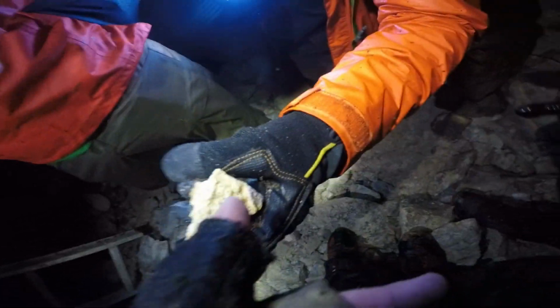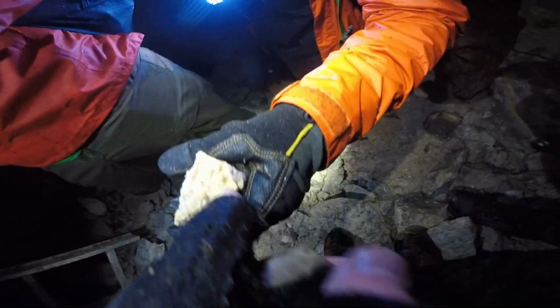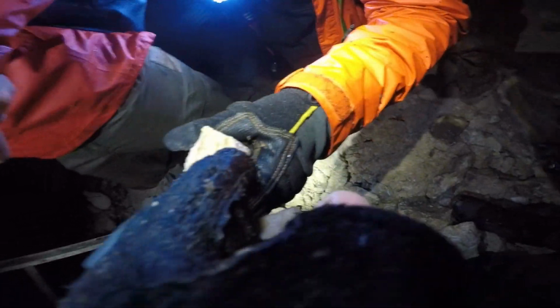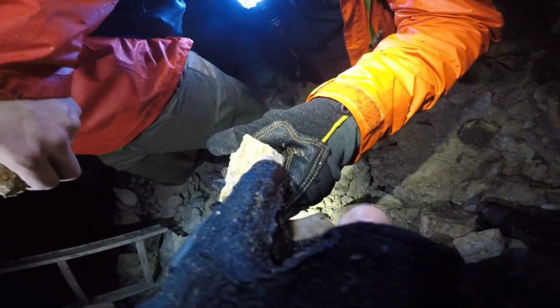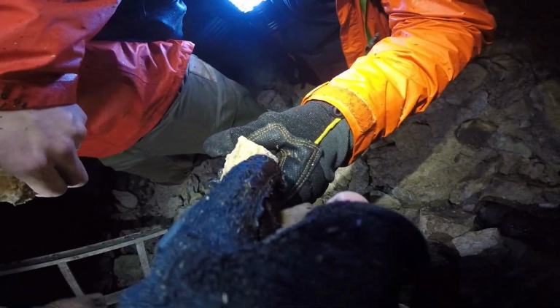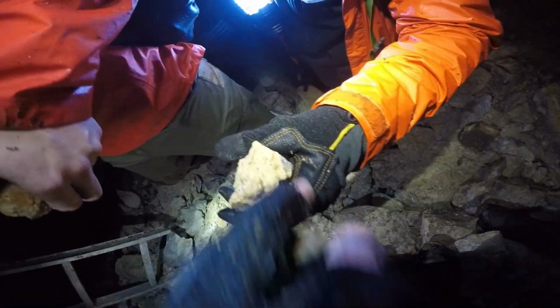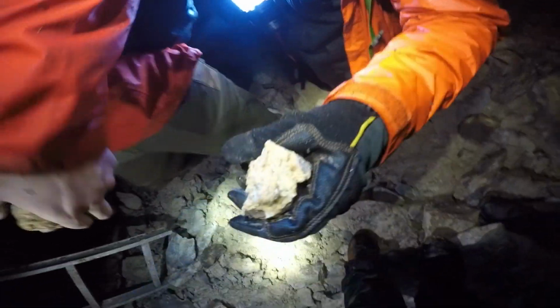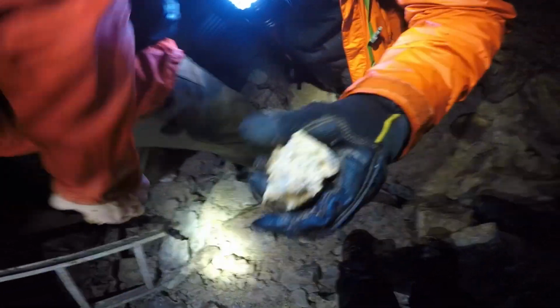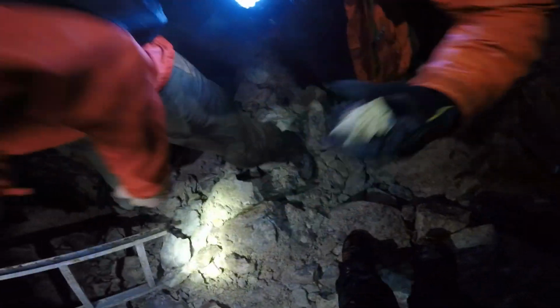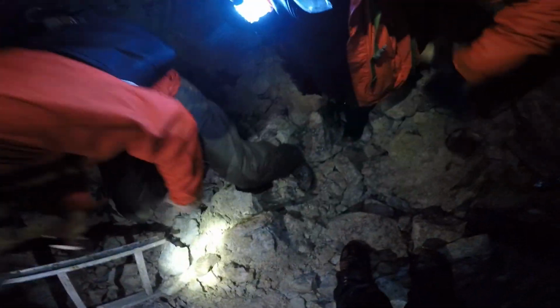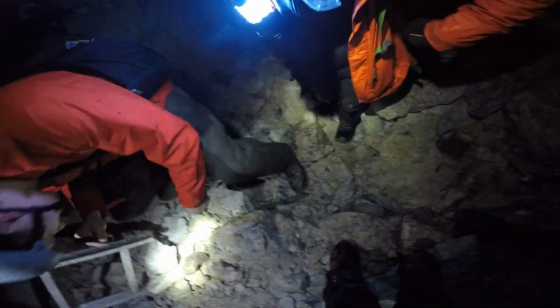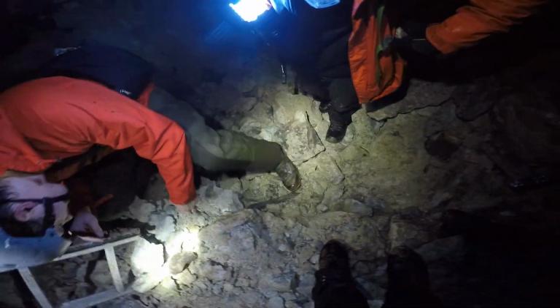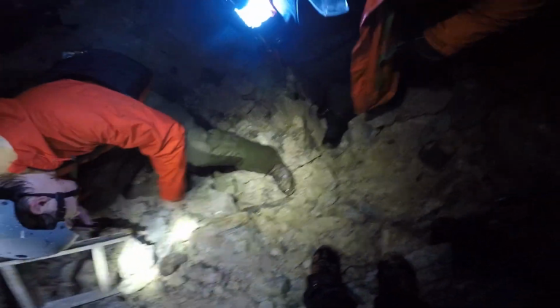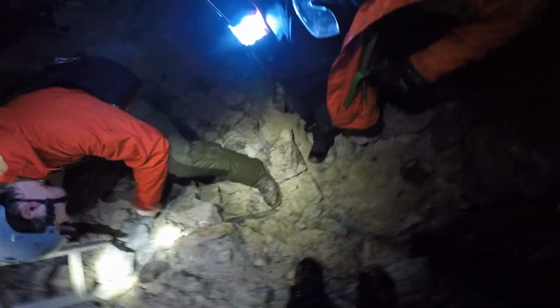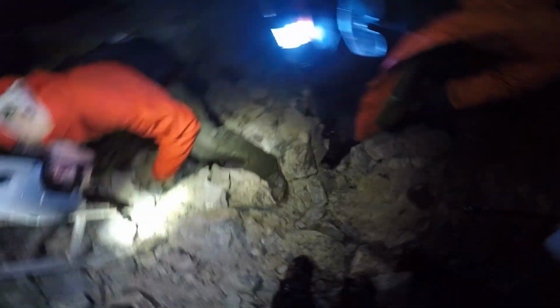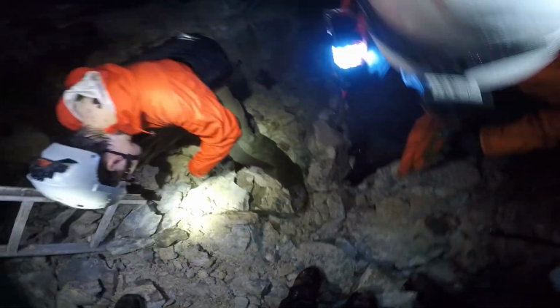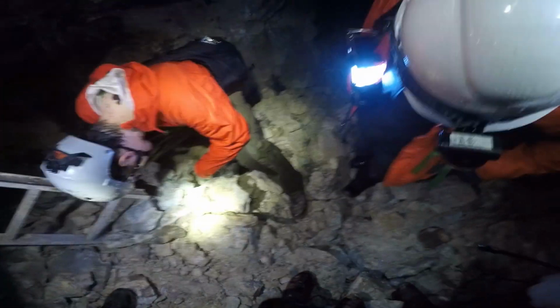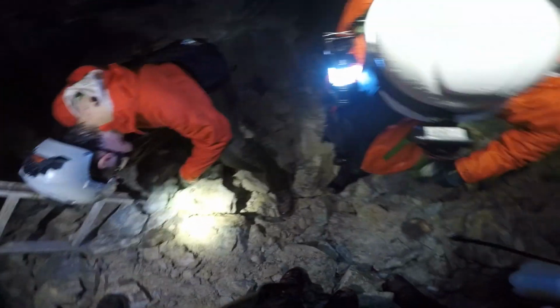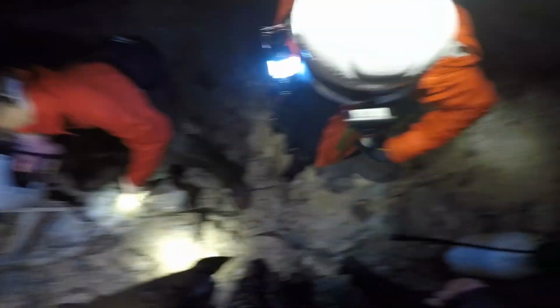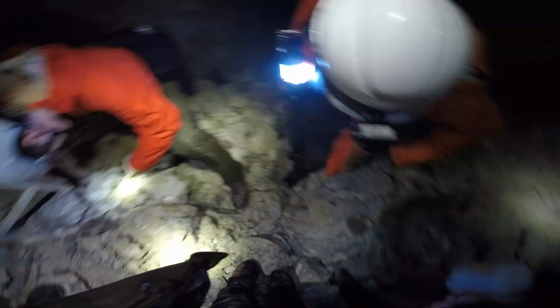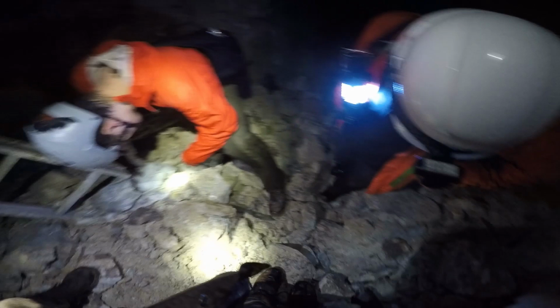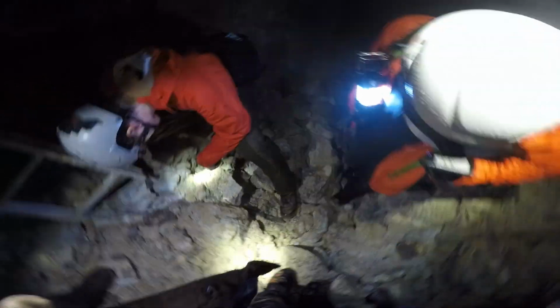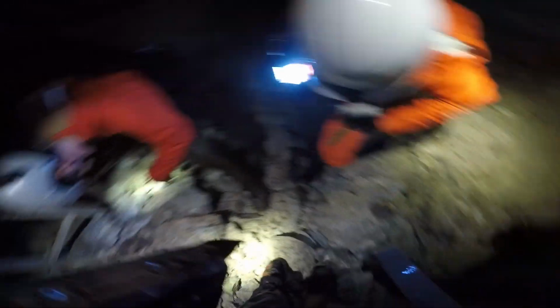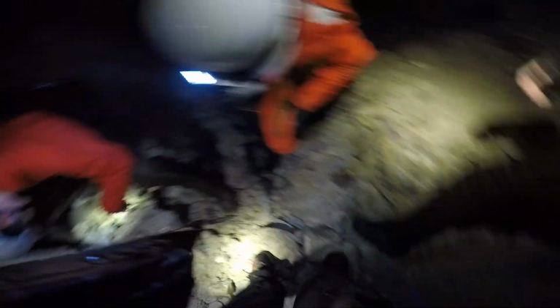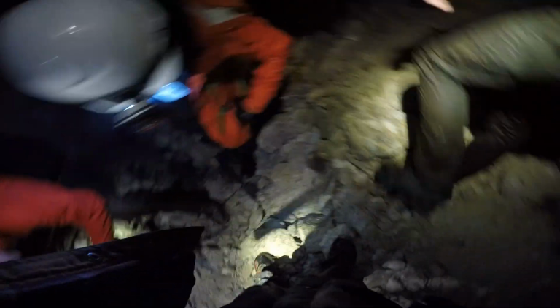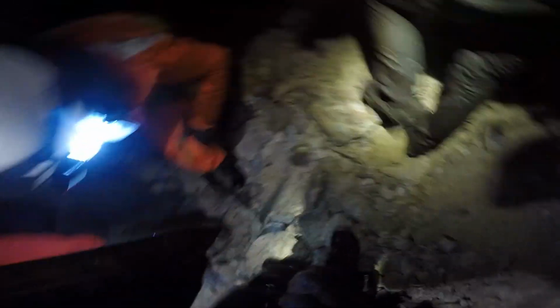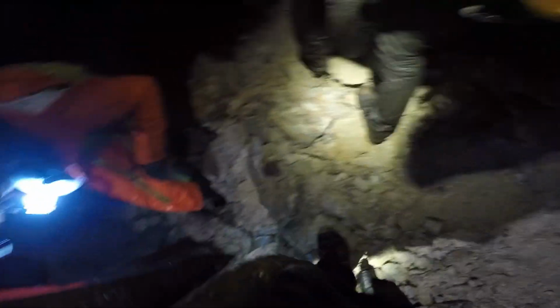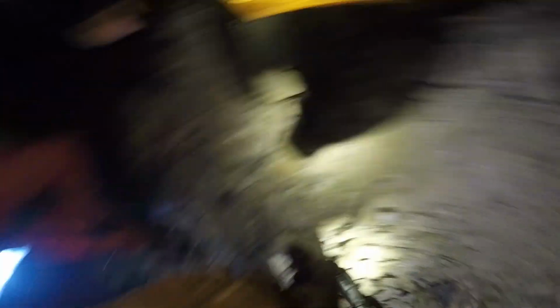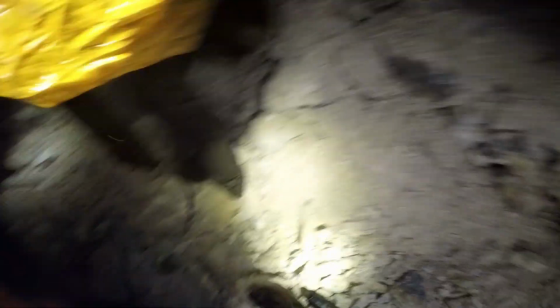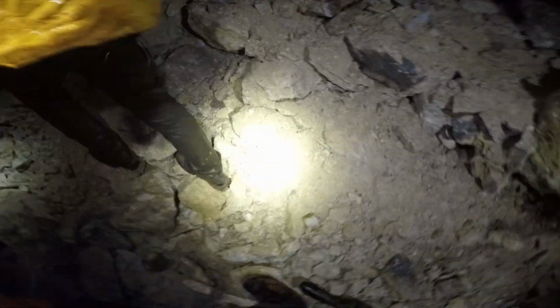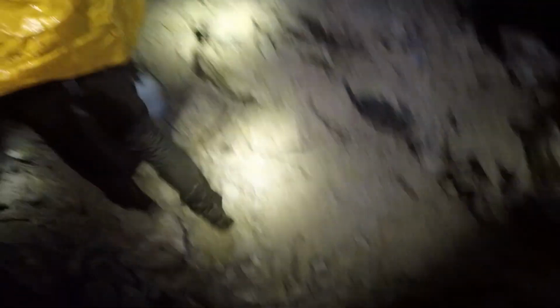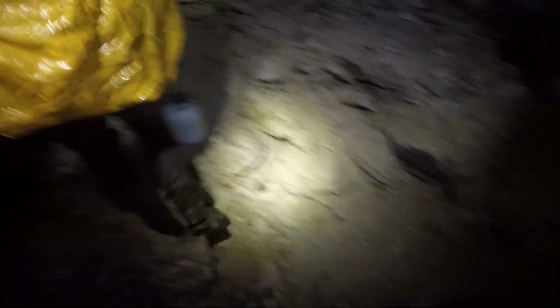You see how the quartz crystals — the tips are all poking through. It's pretty damn cool. Alright, let's set up.